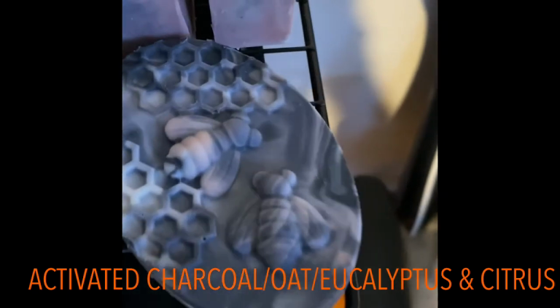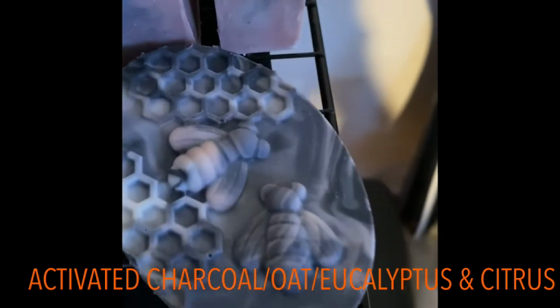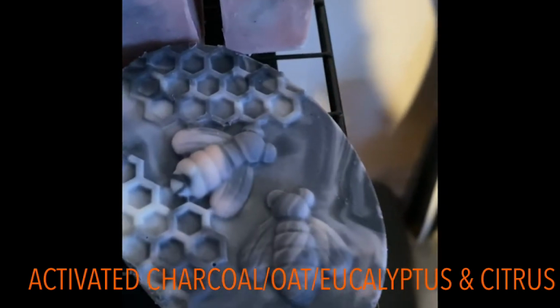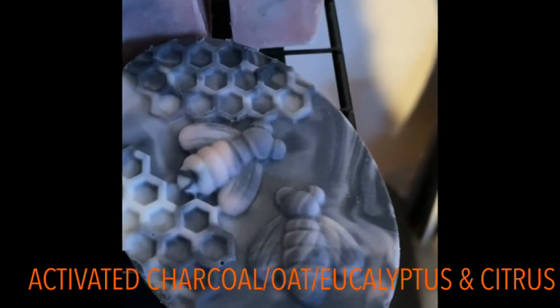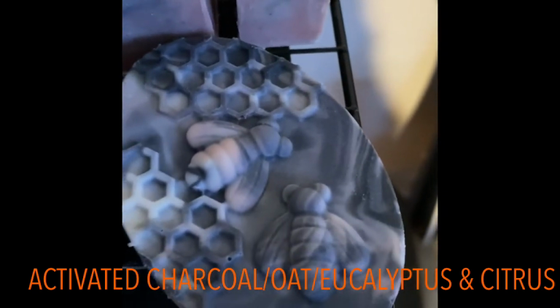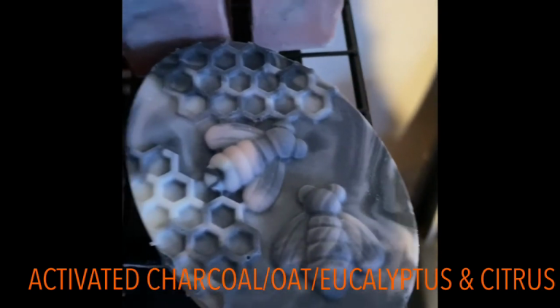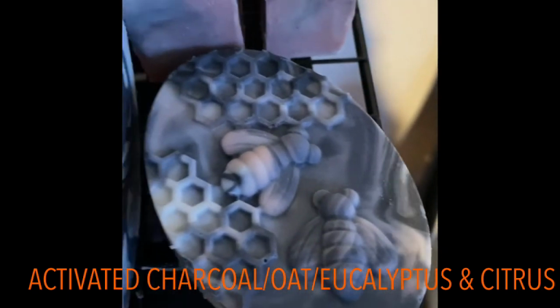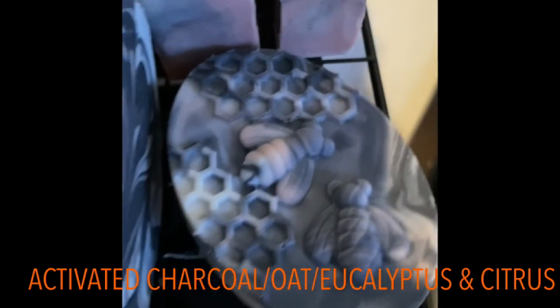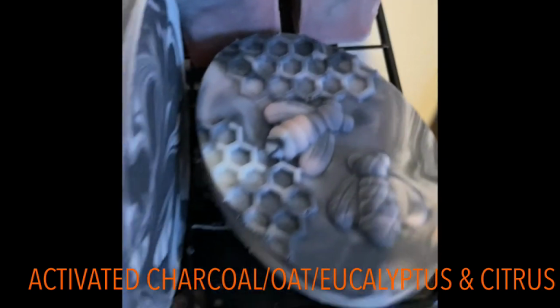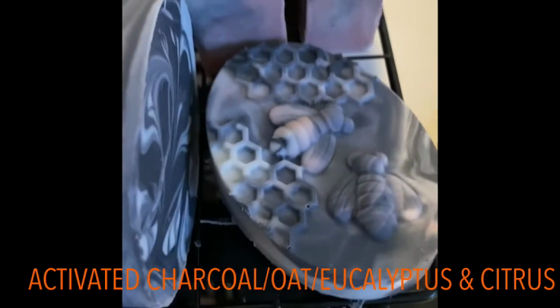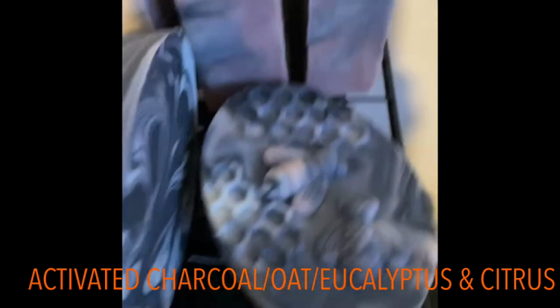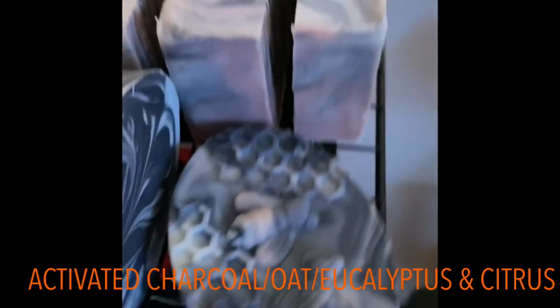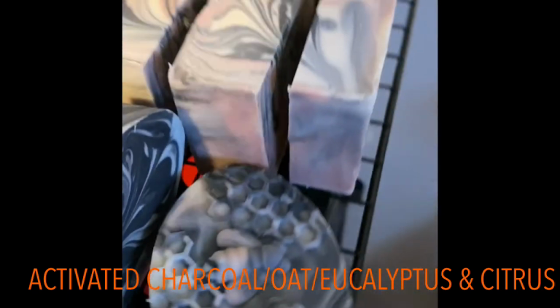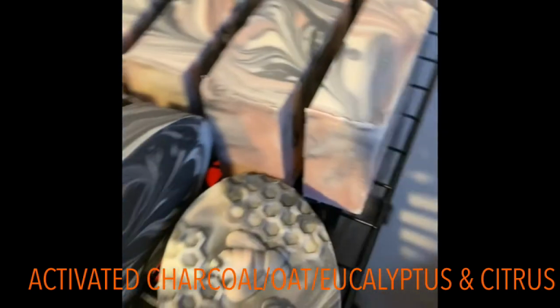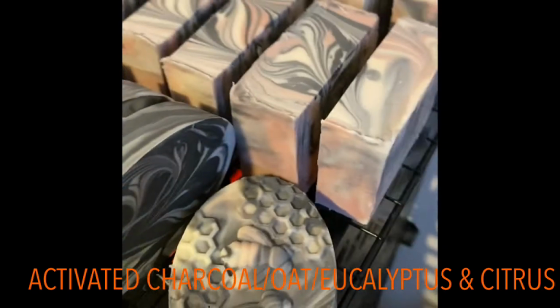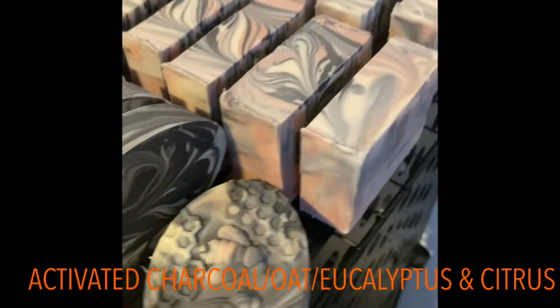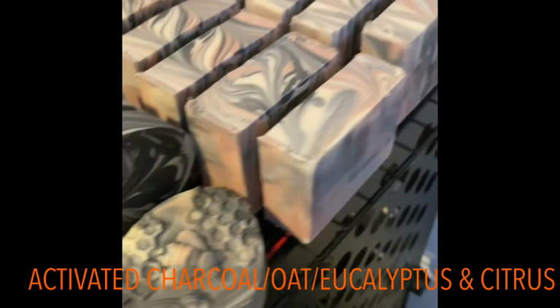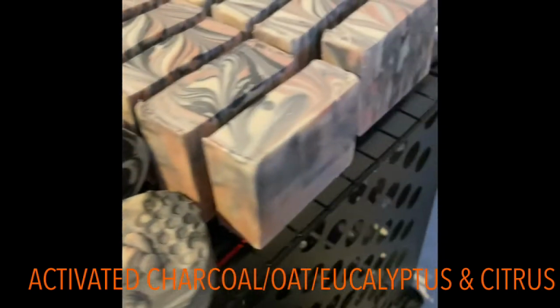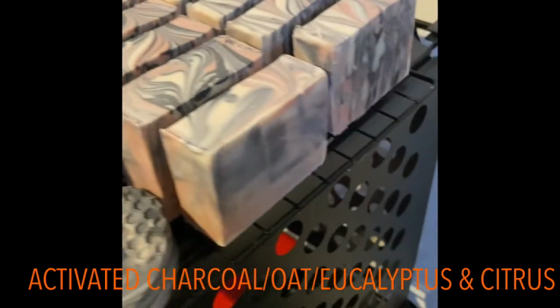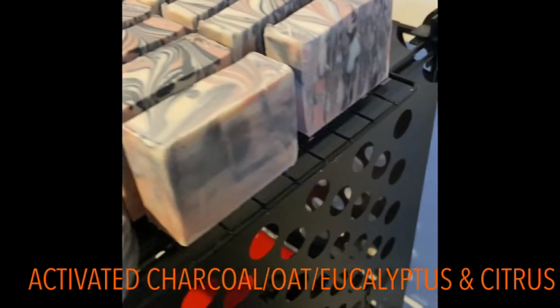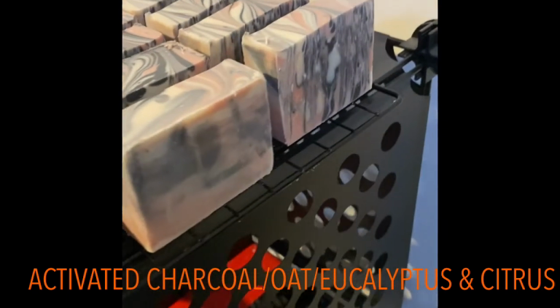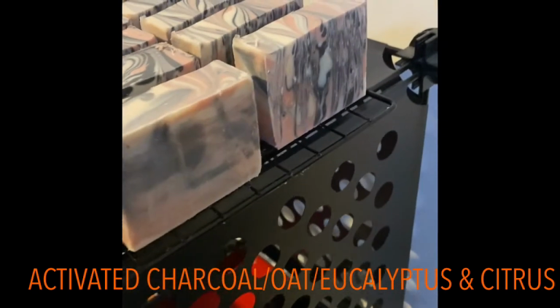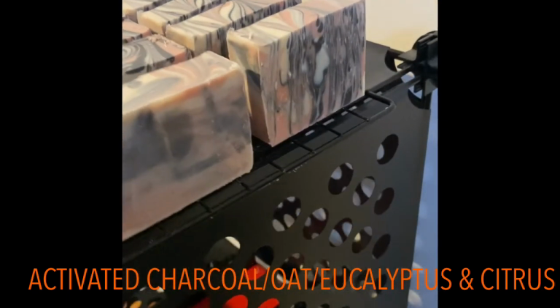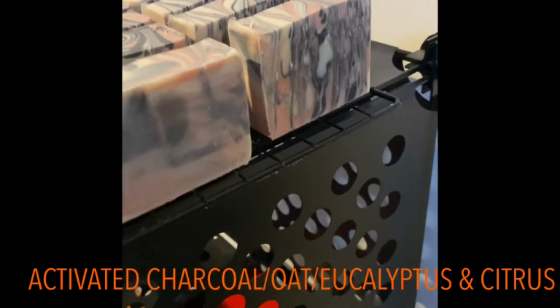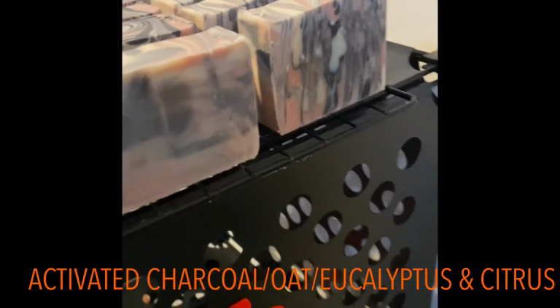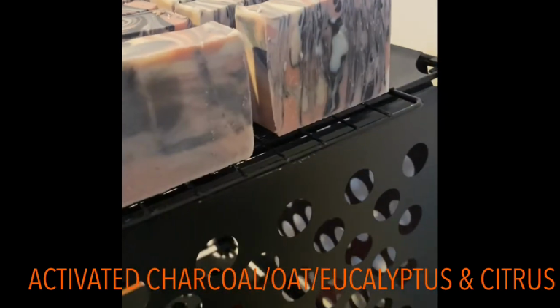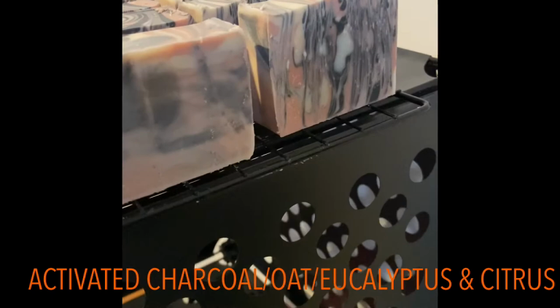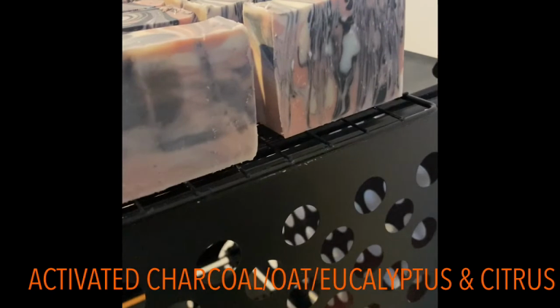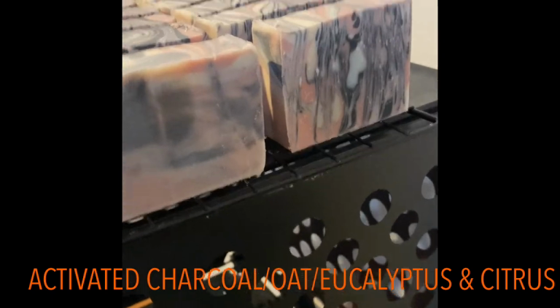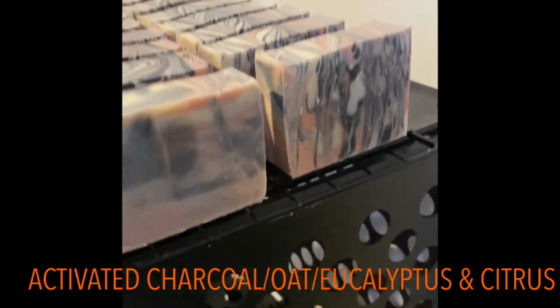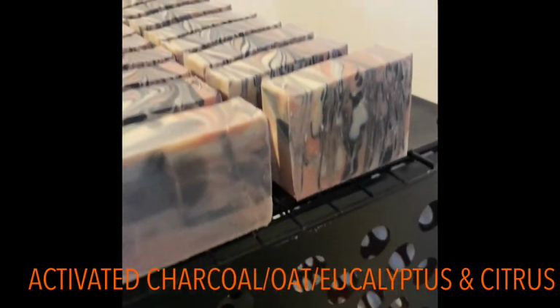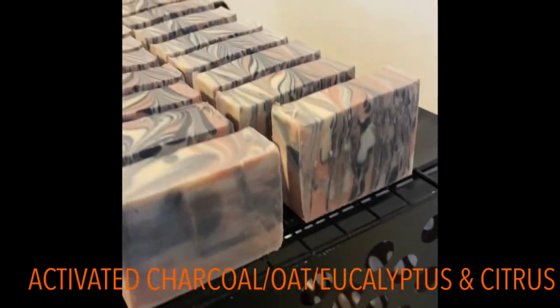Look at that! We have quite a few from this batch as well.